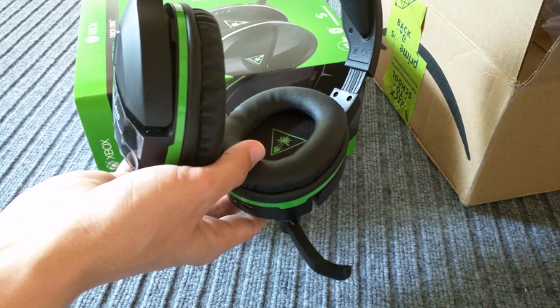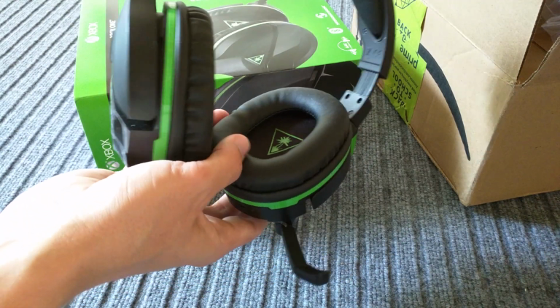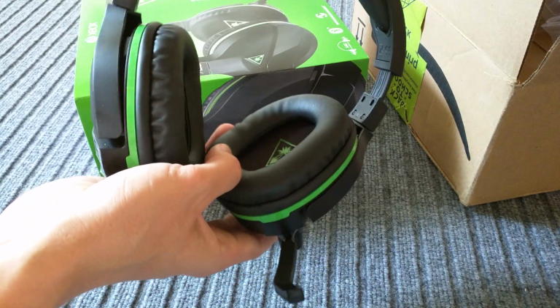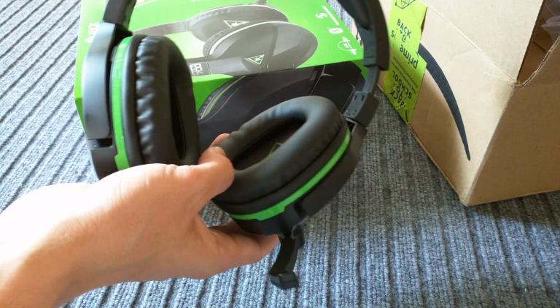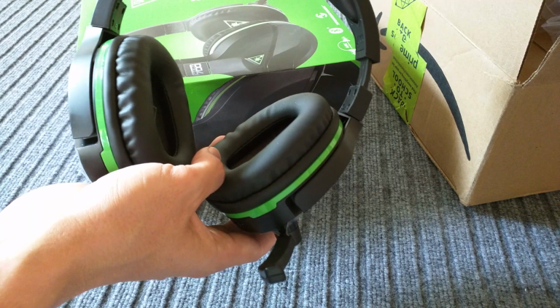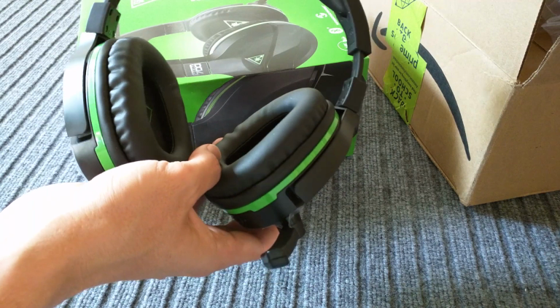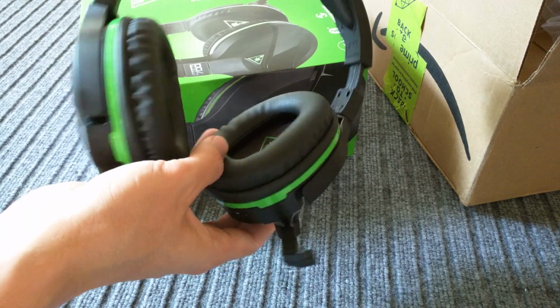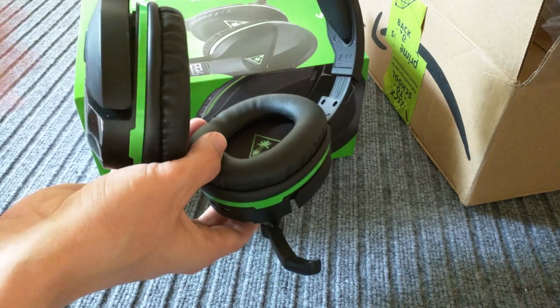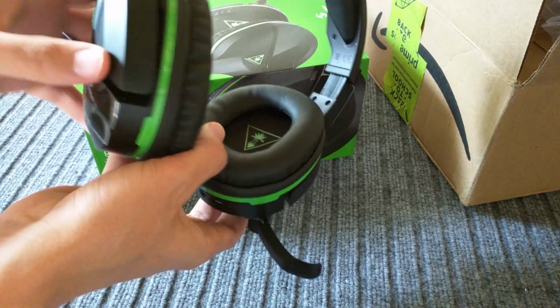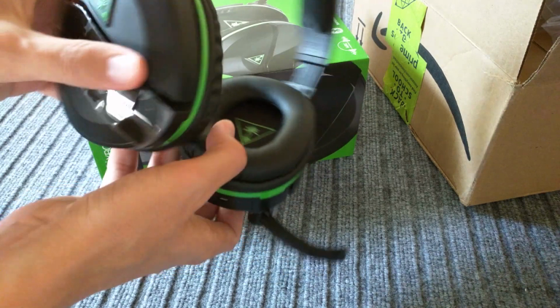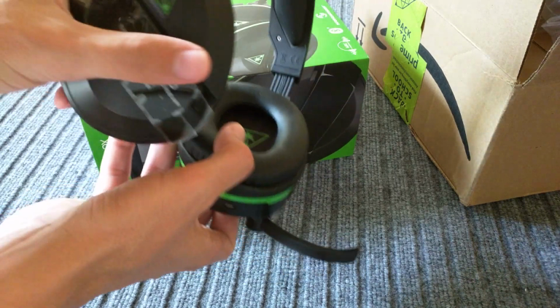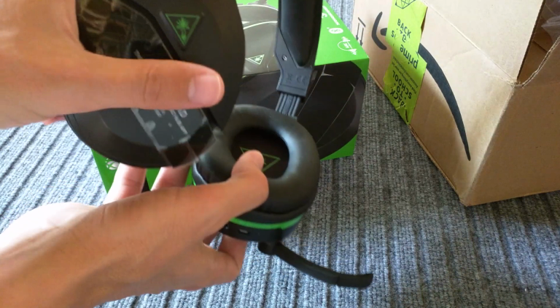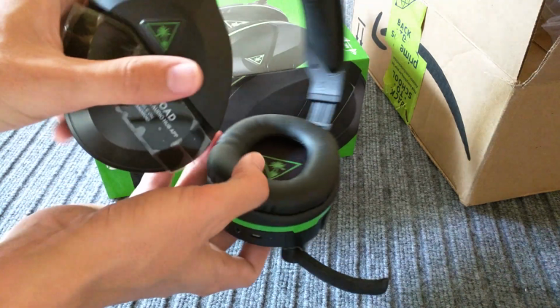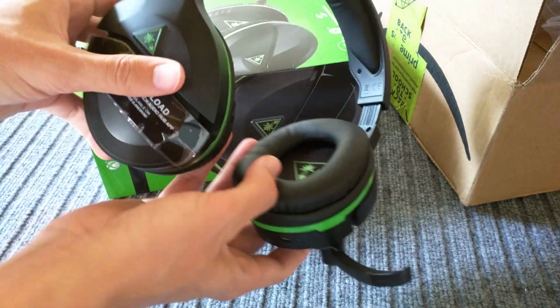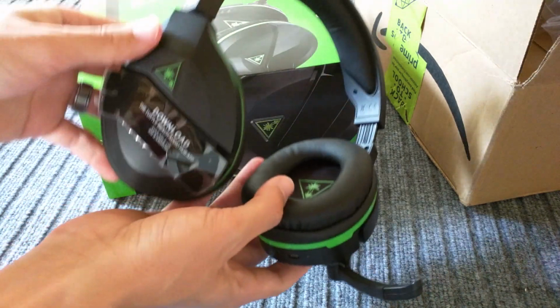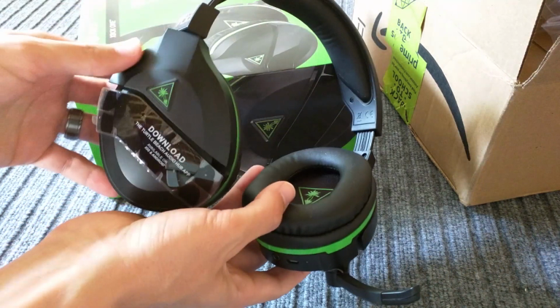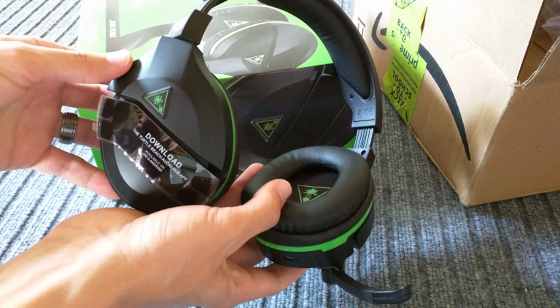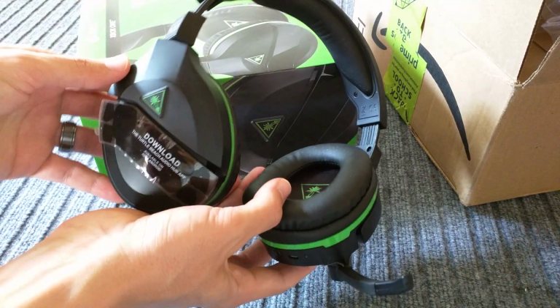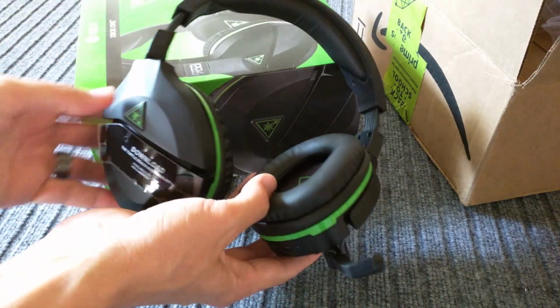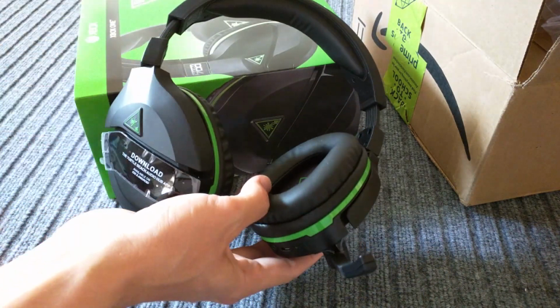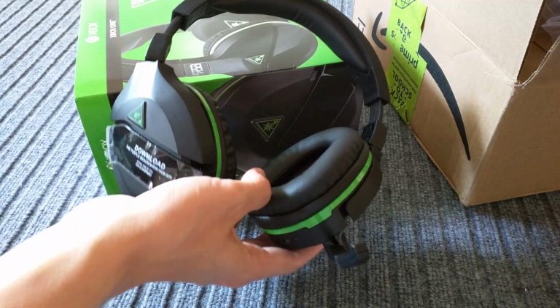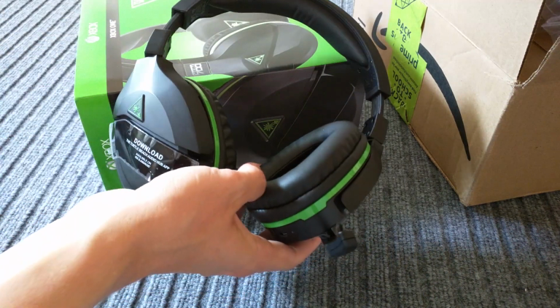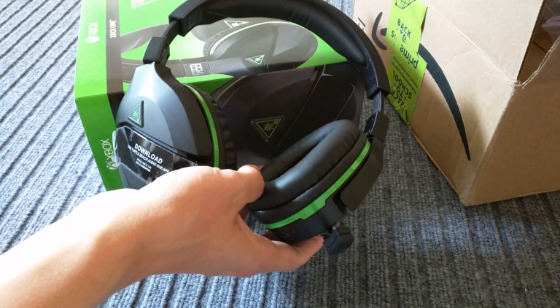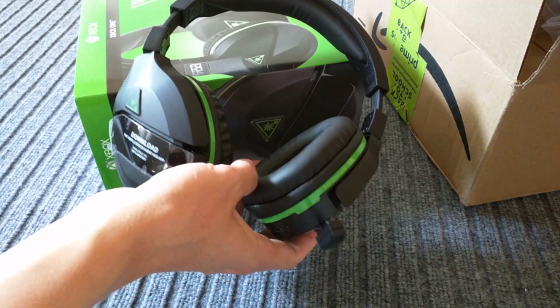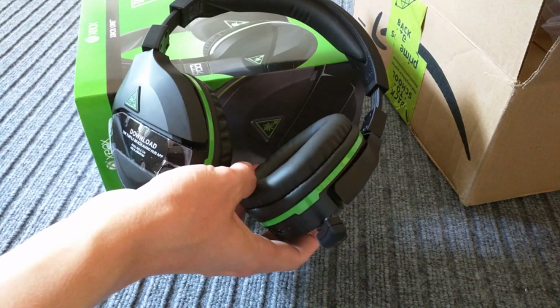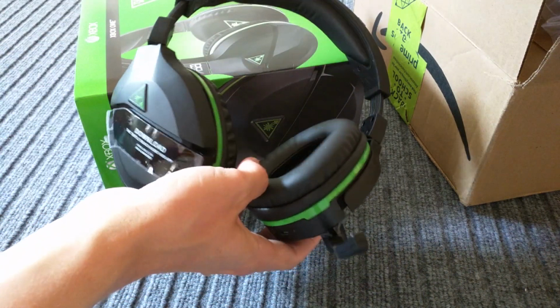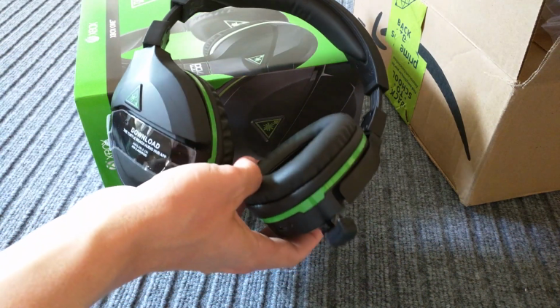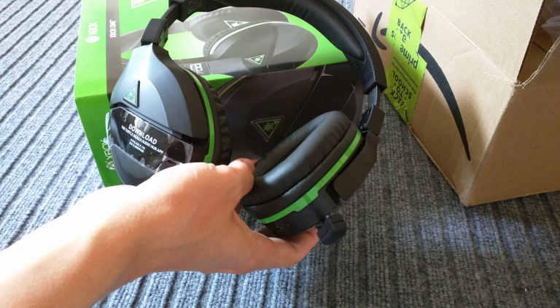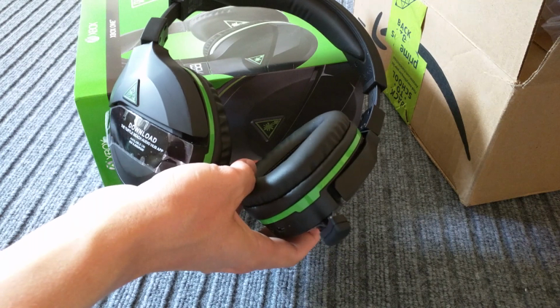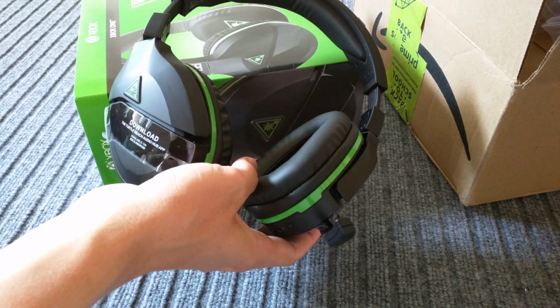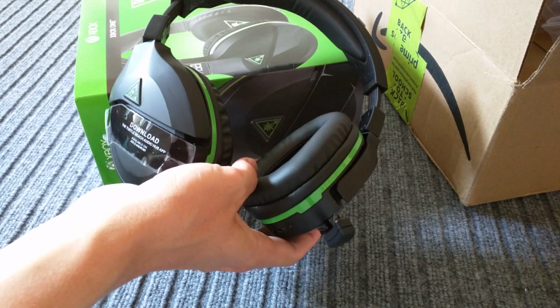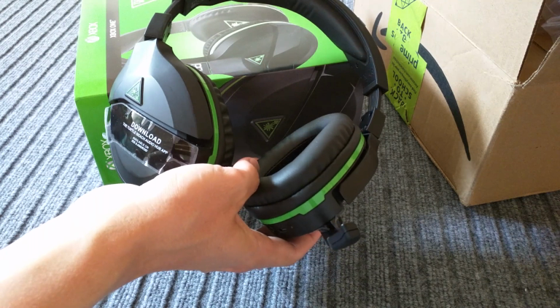That's kind of the main things I like about it. I mean, it does look nice — I like the fit and finish of the headset, it looks good.